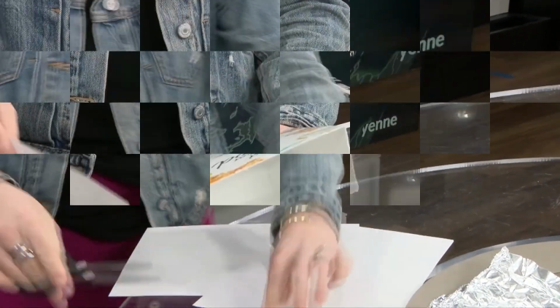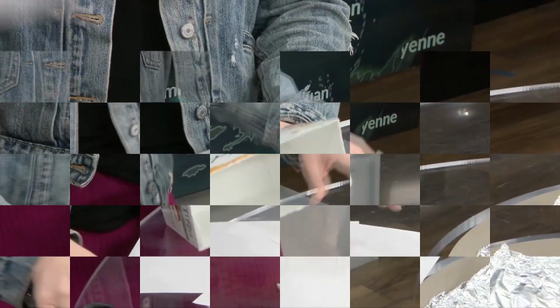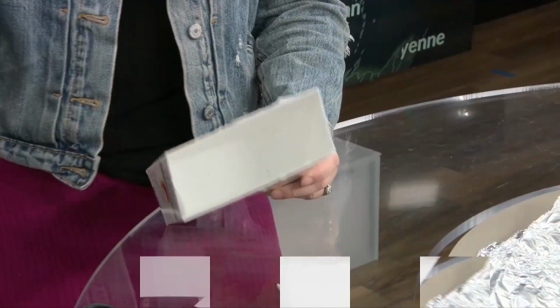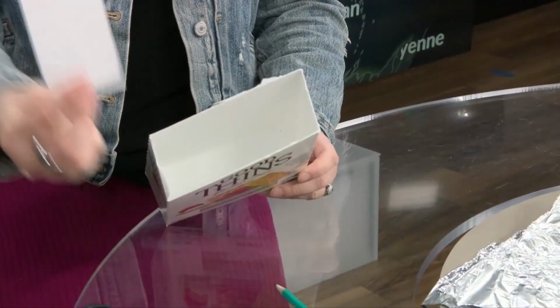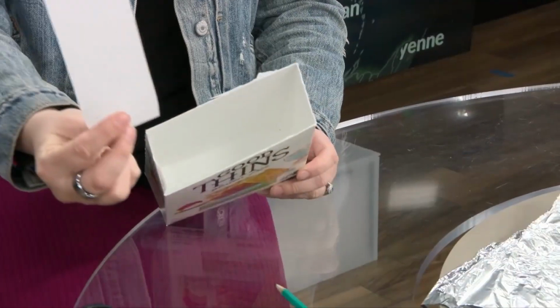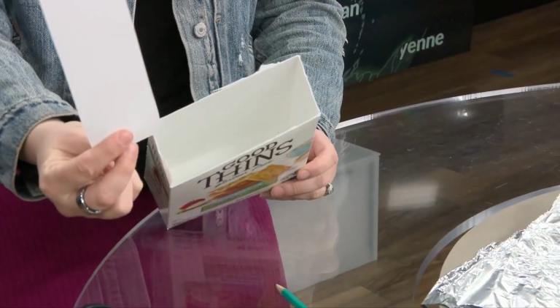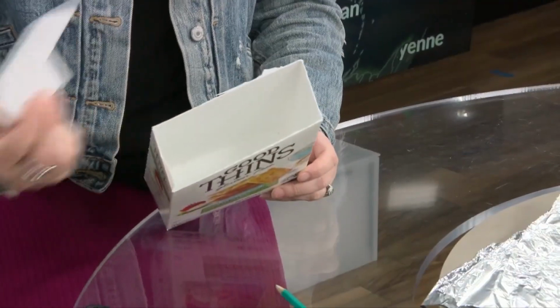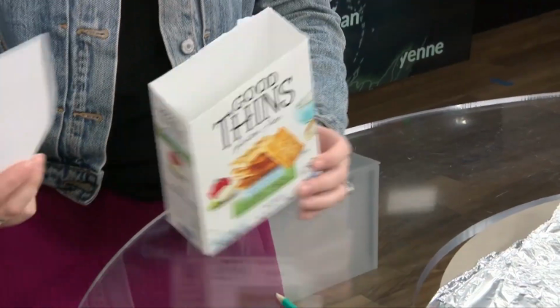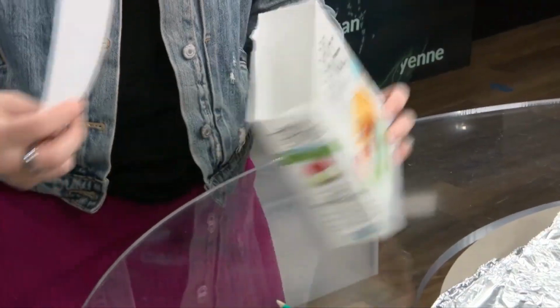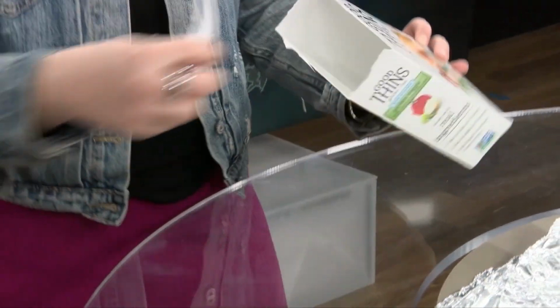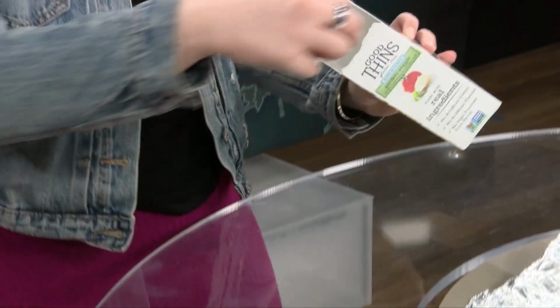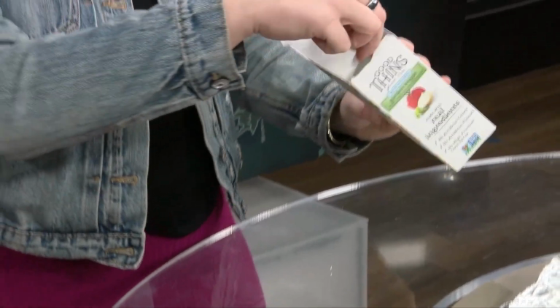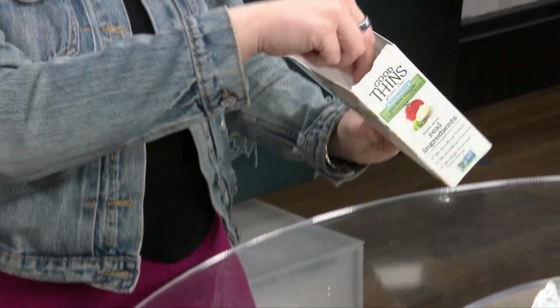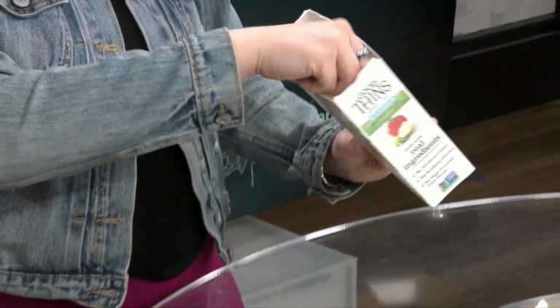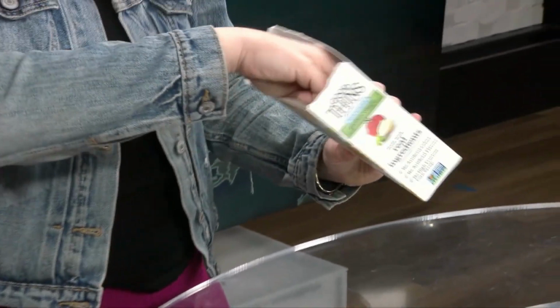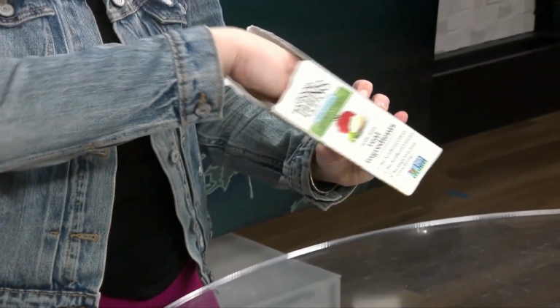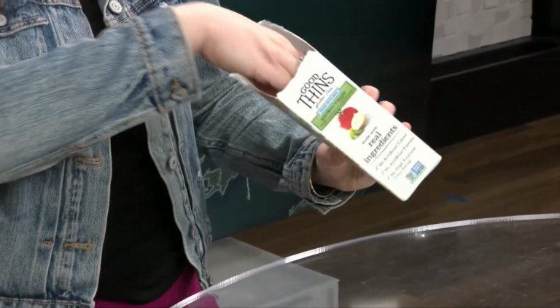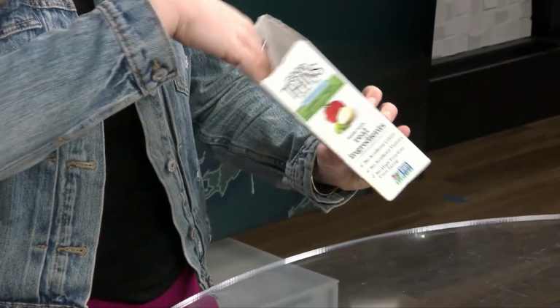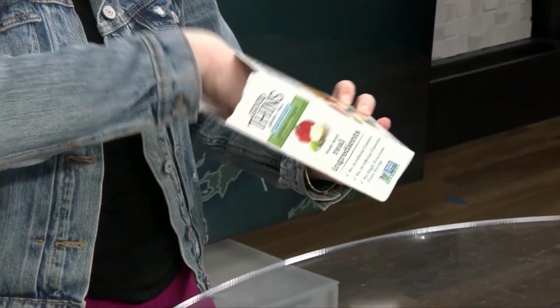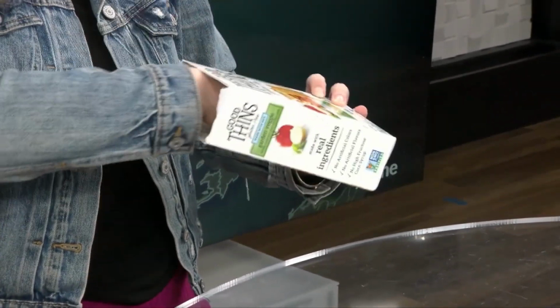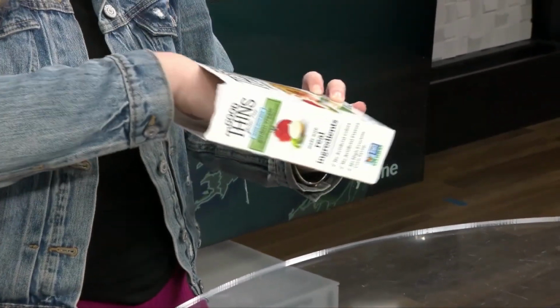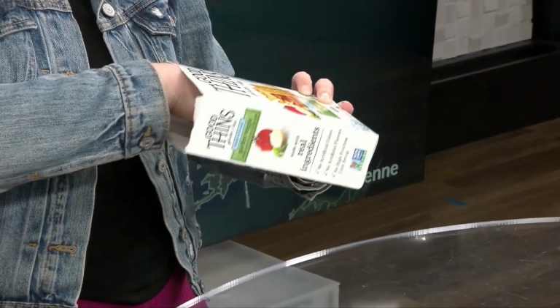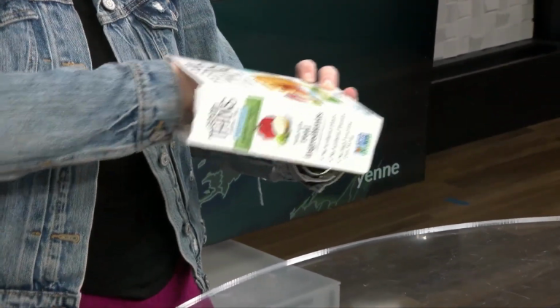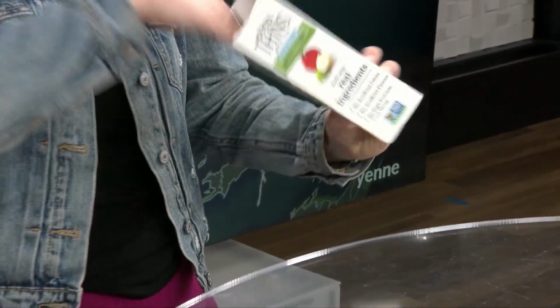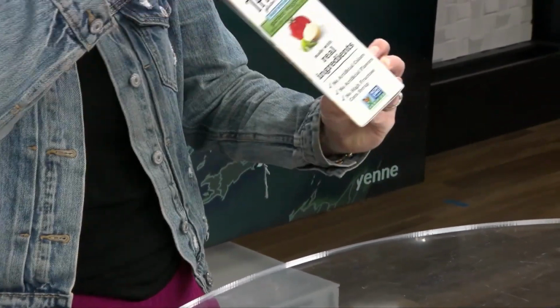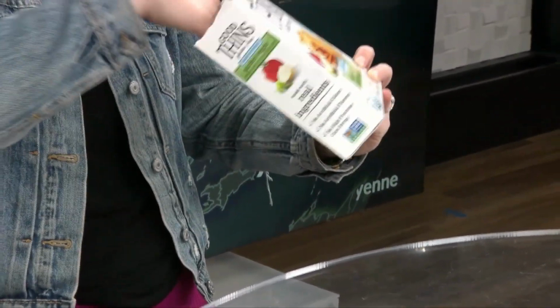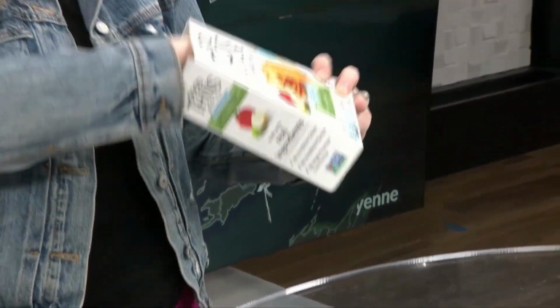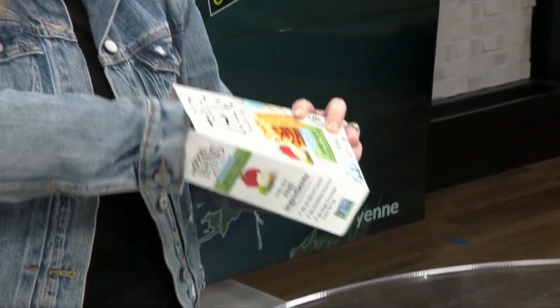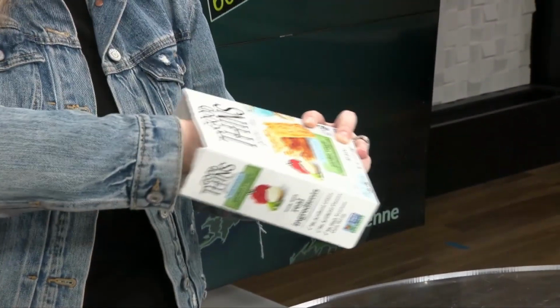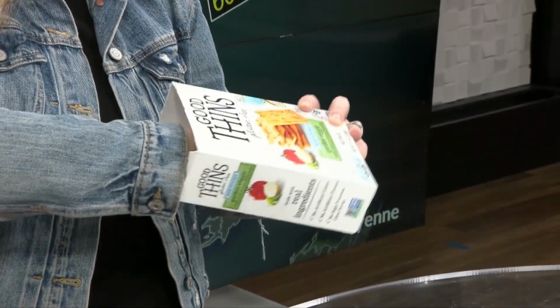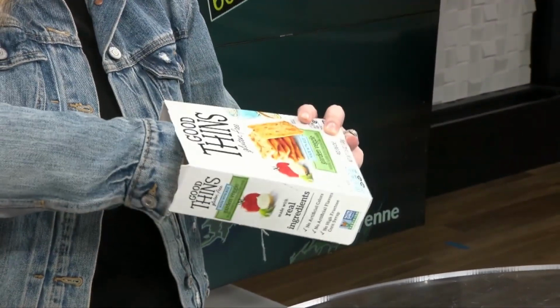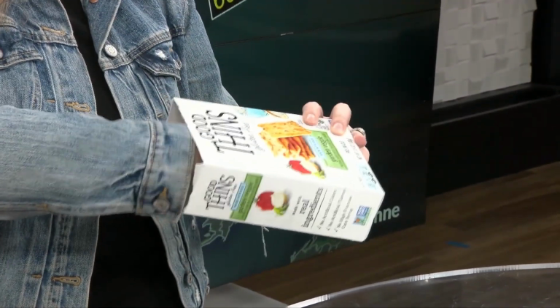Now, once your white sheet of paper is cut out, you're simply going to place it in the bottom of the box. It's kind of like a movie screen down there.